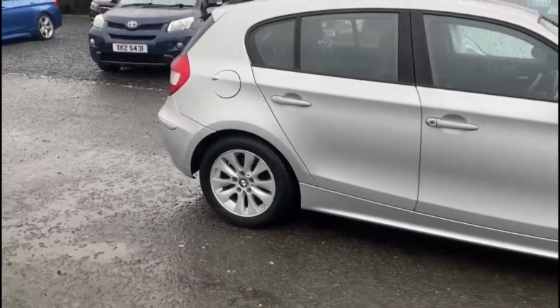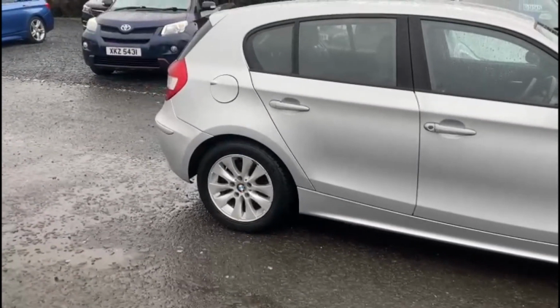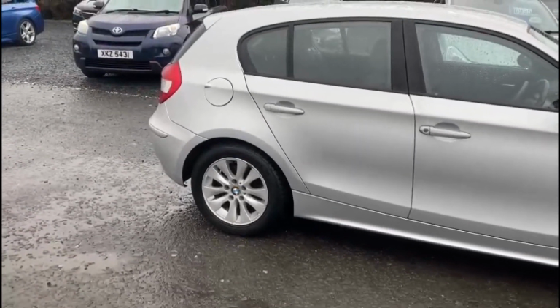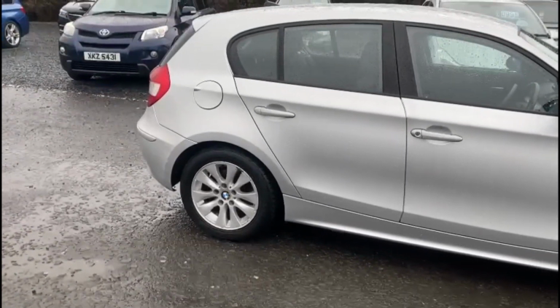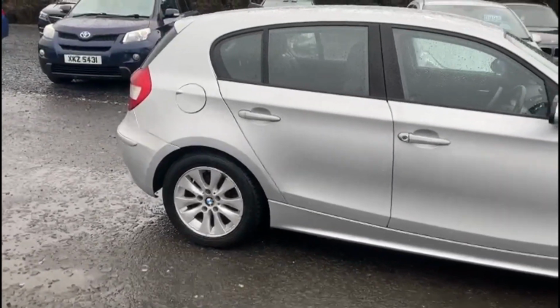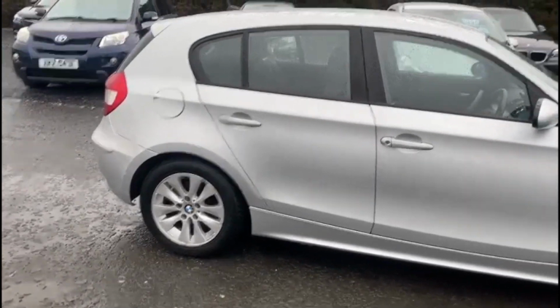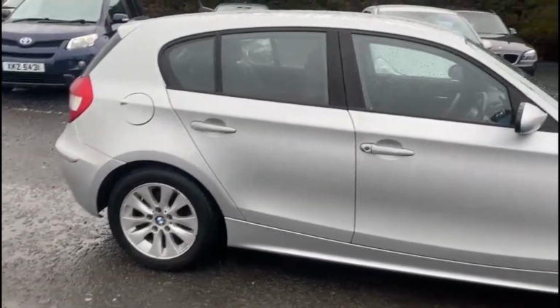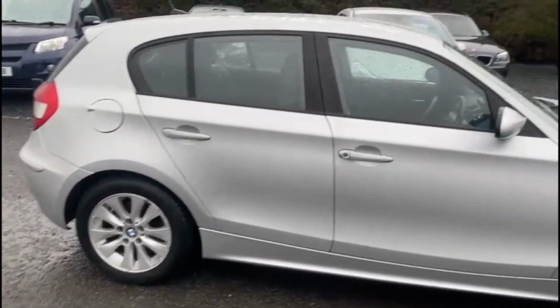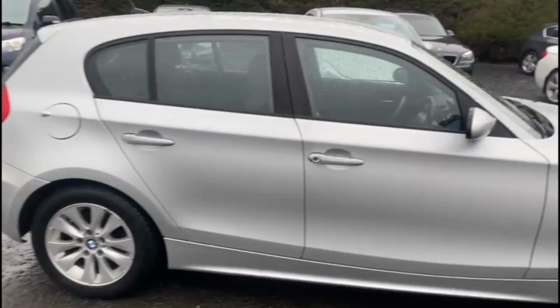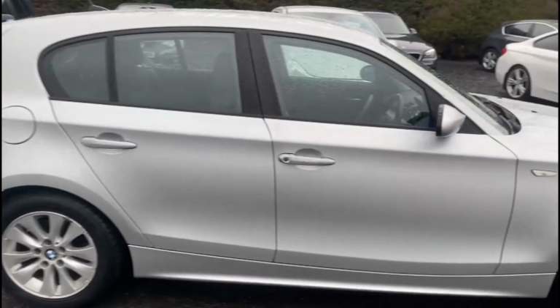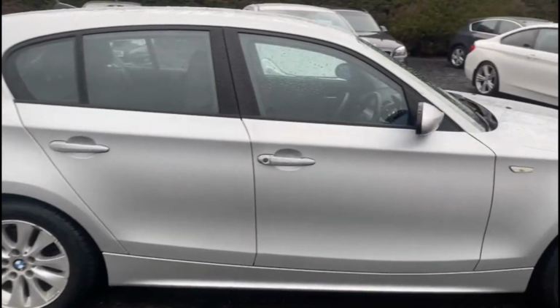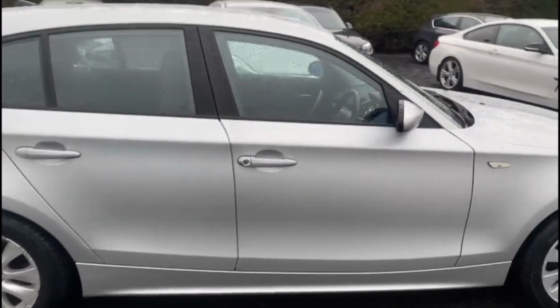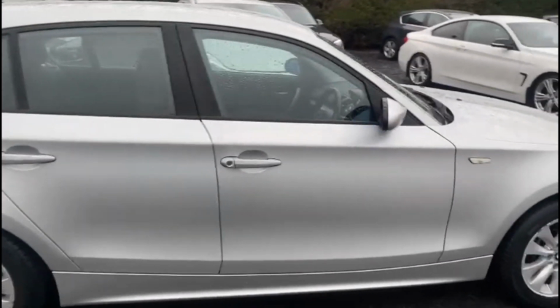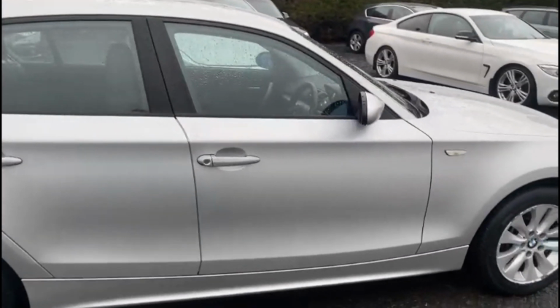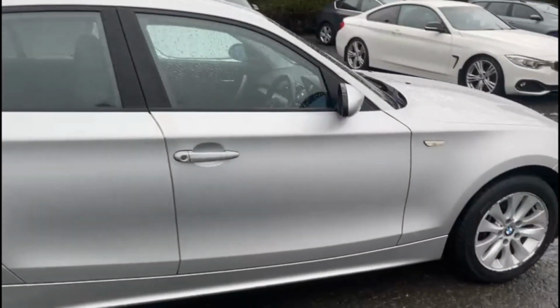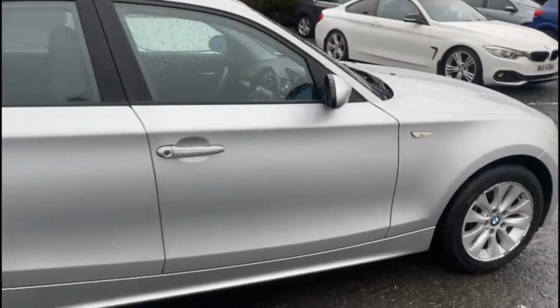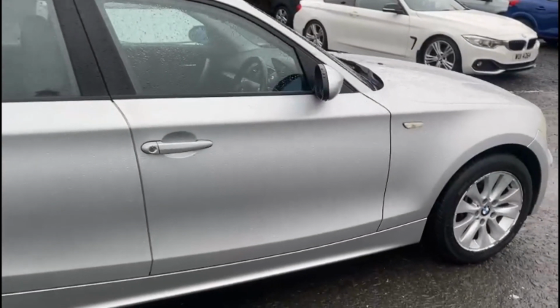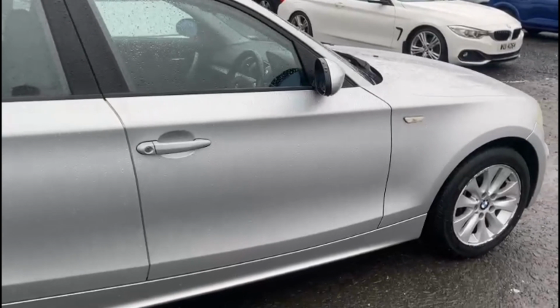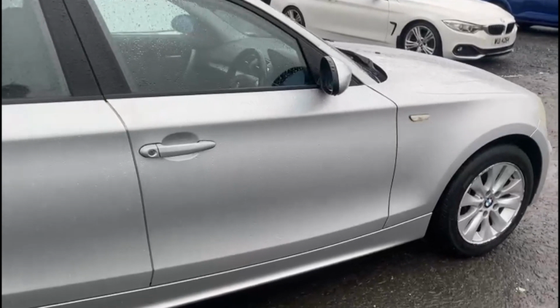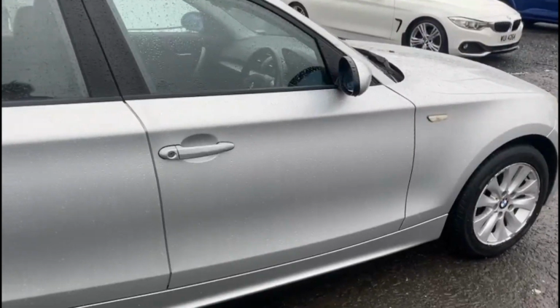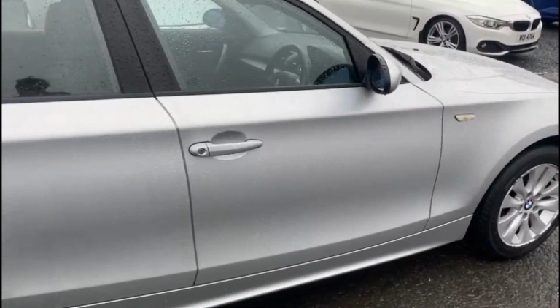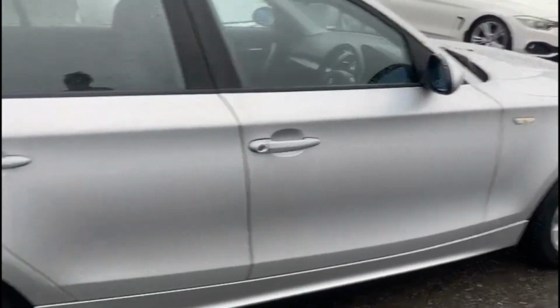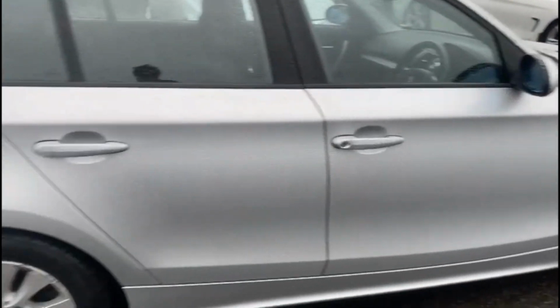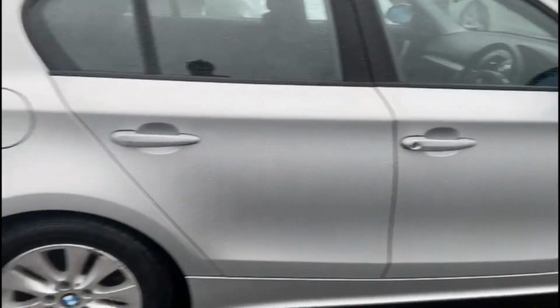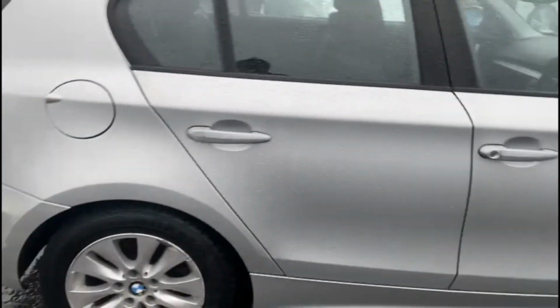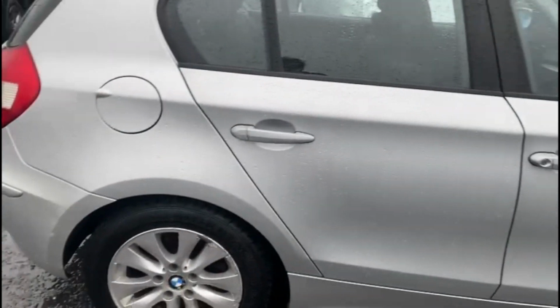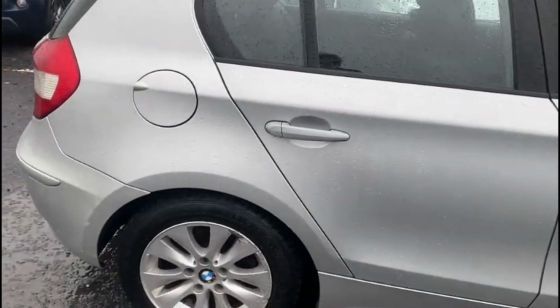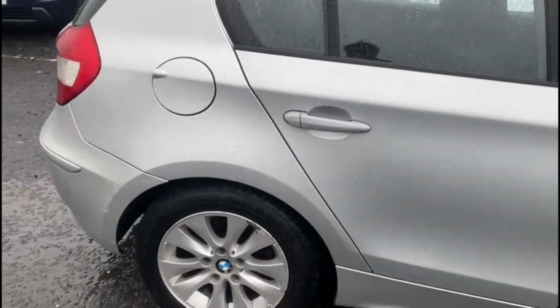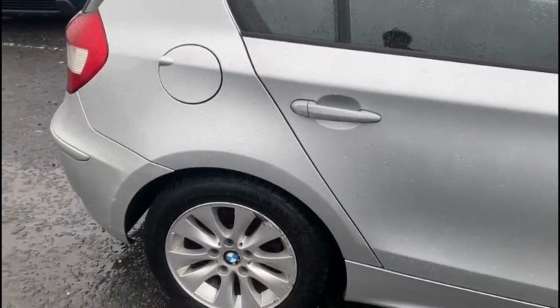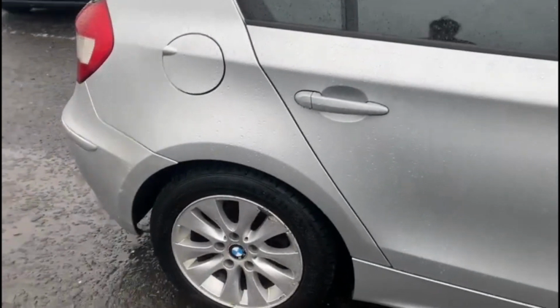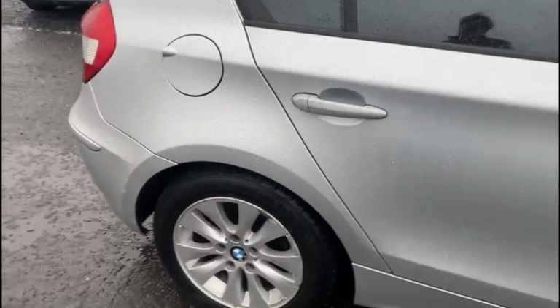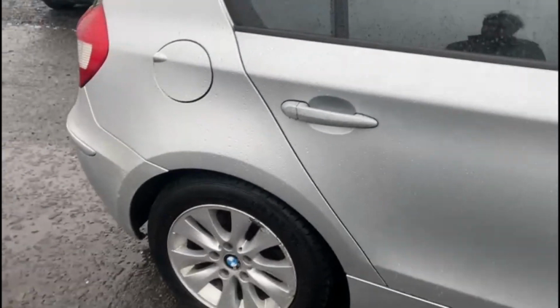As you can see, the car comes in this really nice metallic silver with the BMW multi-spoke alloys.